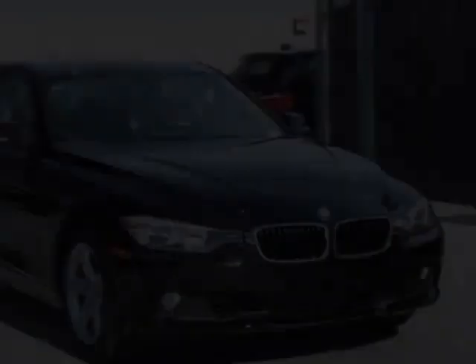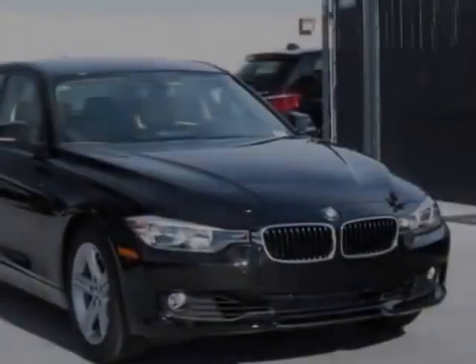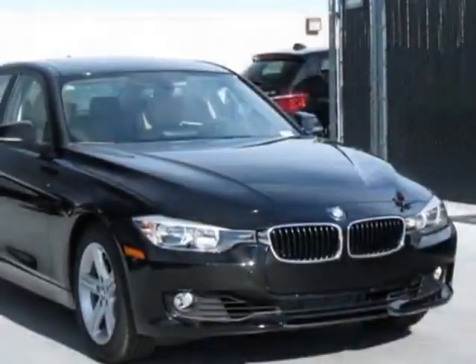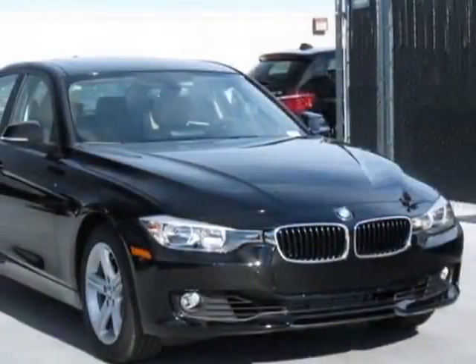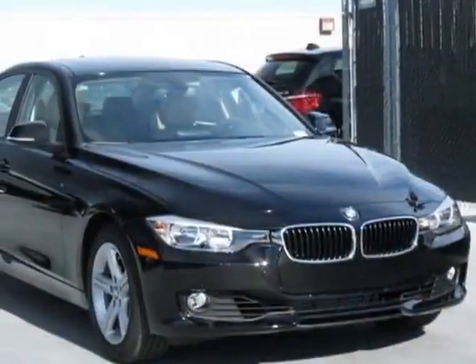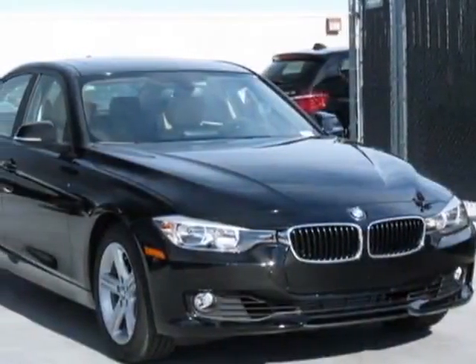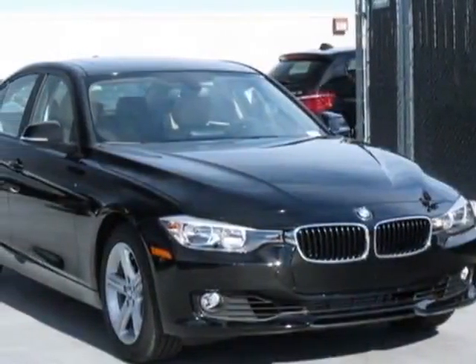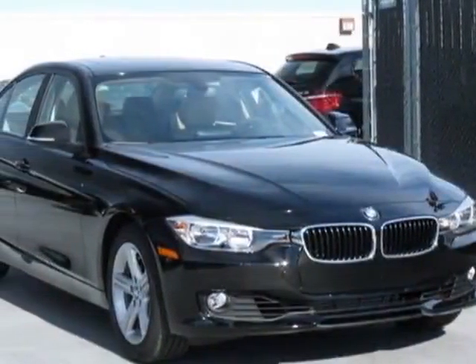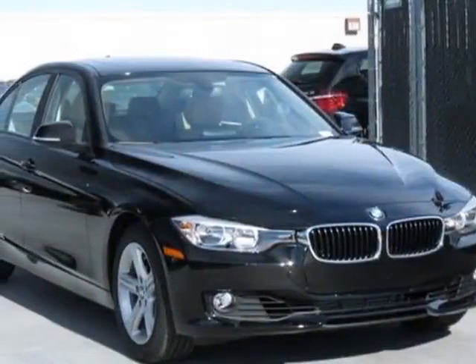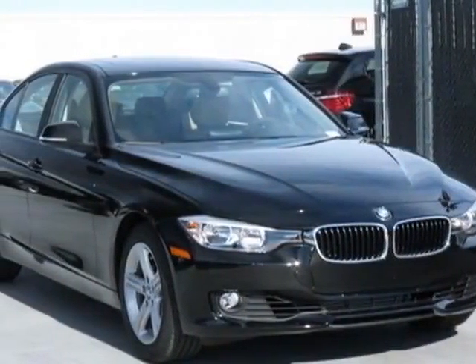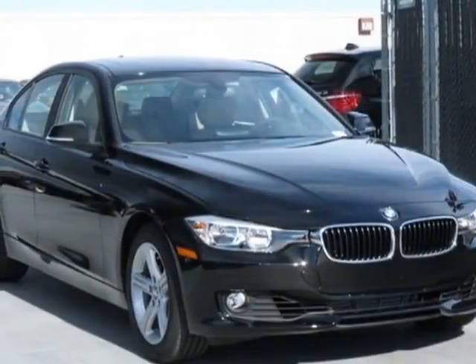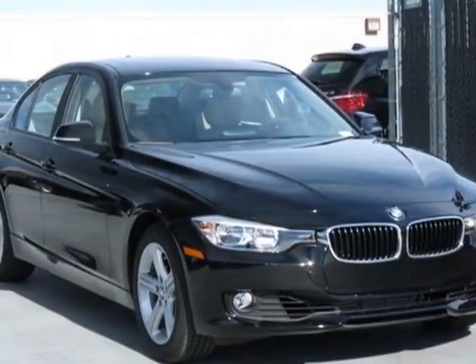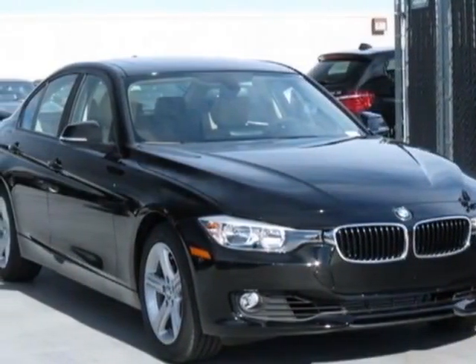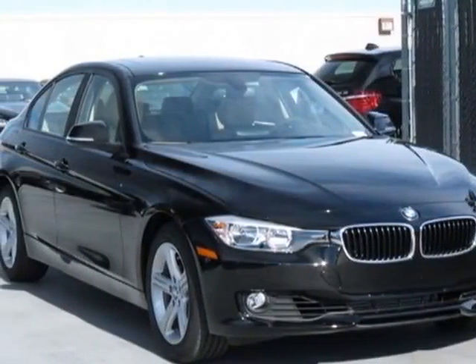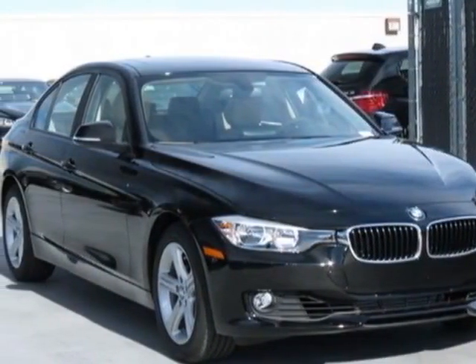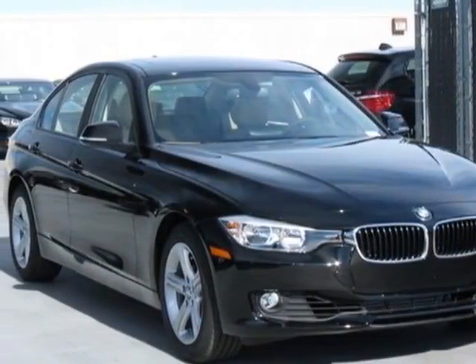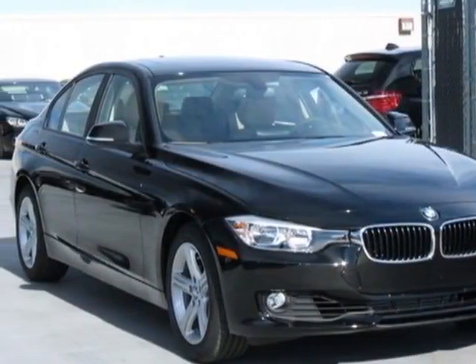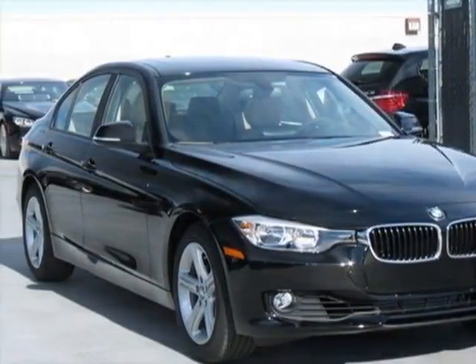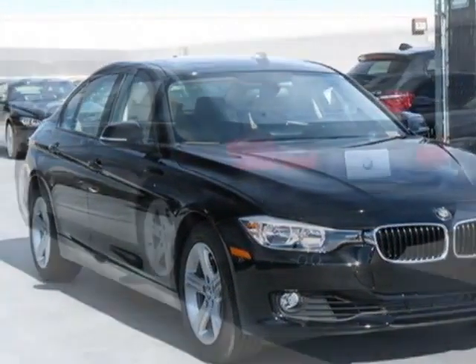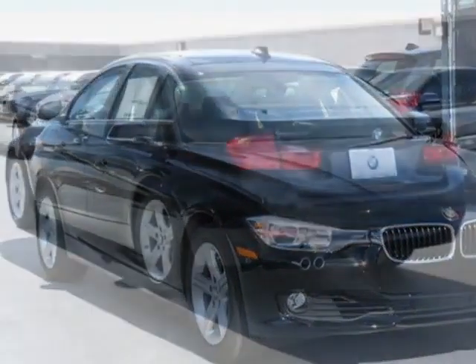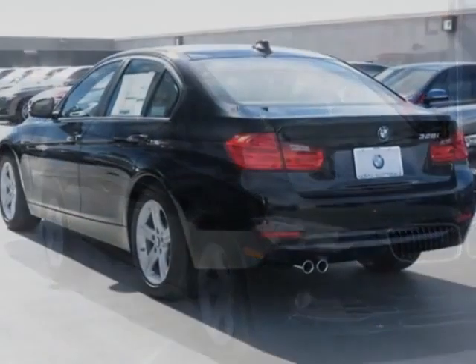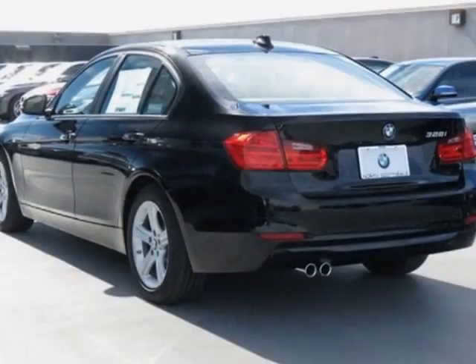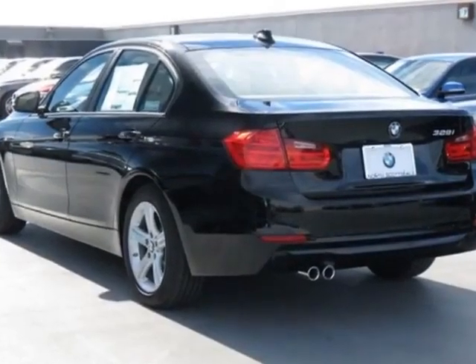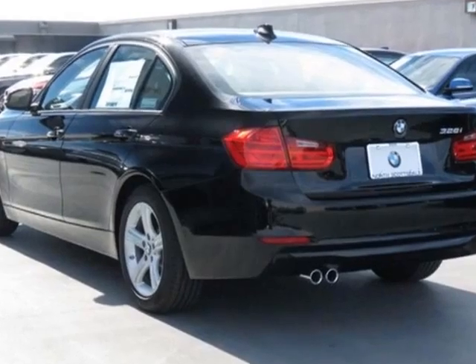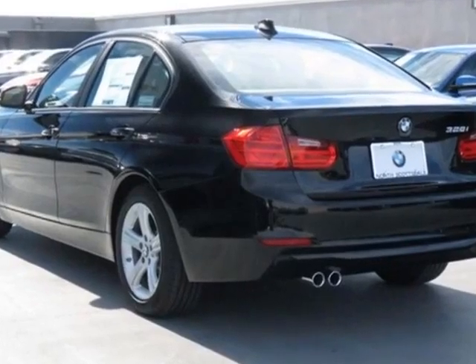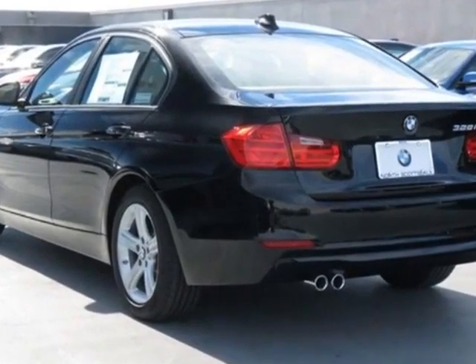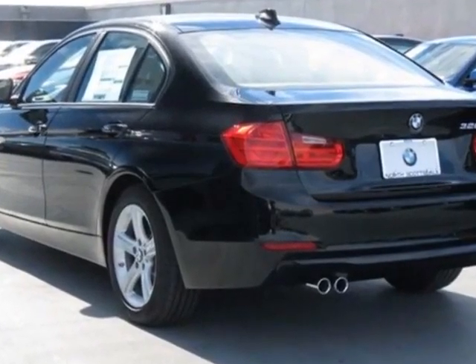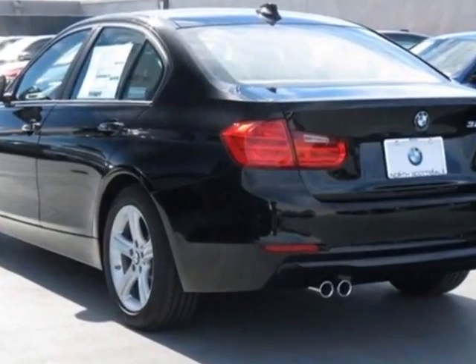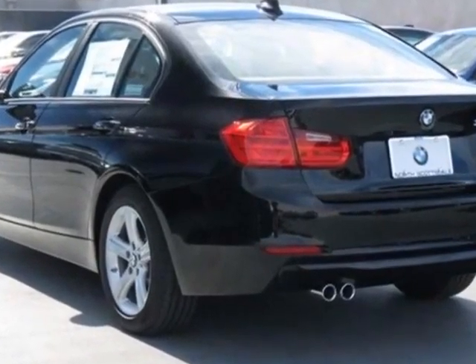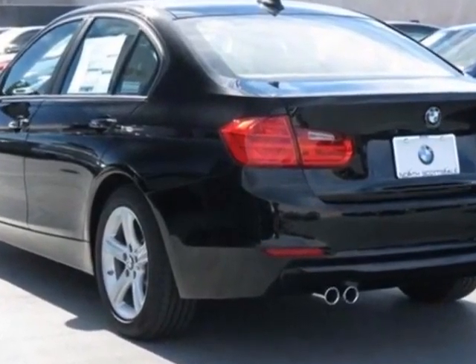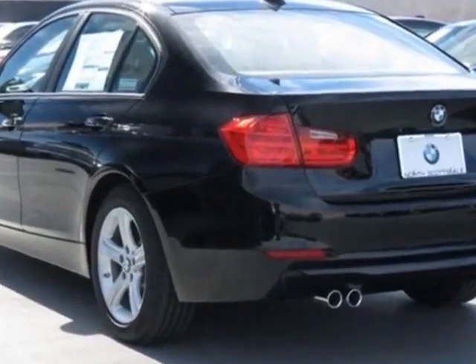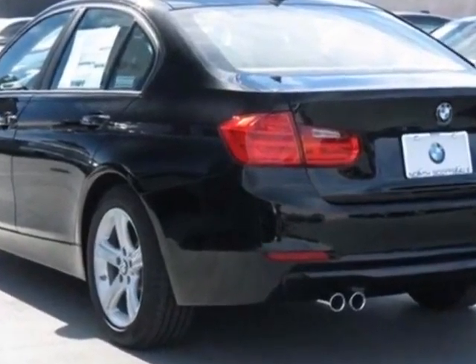Check out this new 2014 BMW 3 Series. For your protection, this vehicle has a full factory warranty.